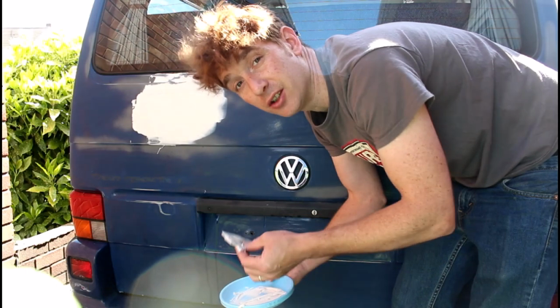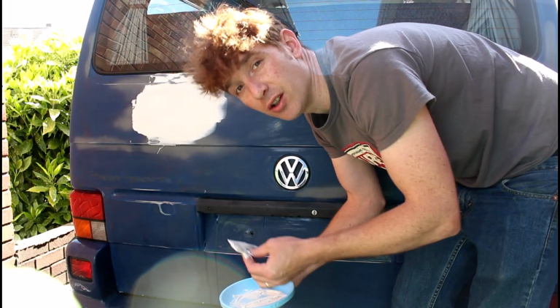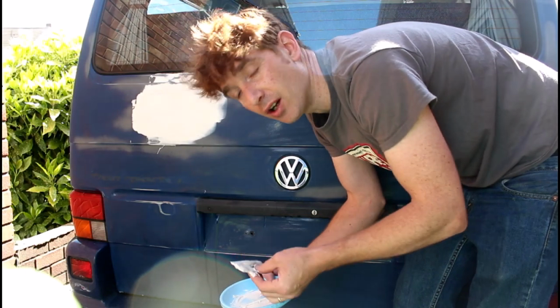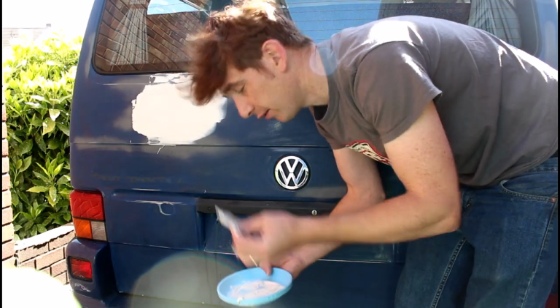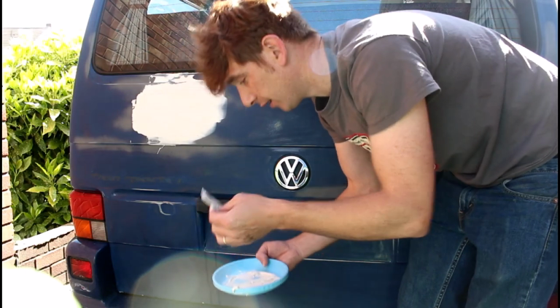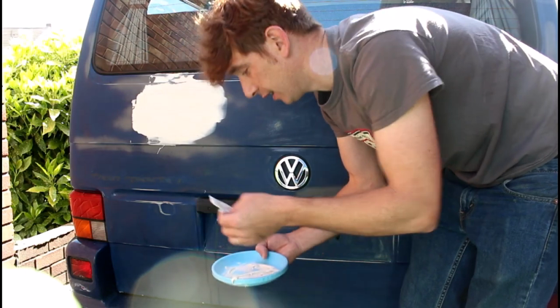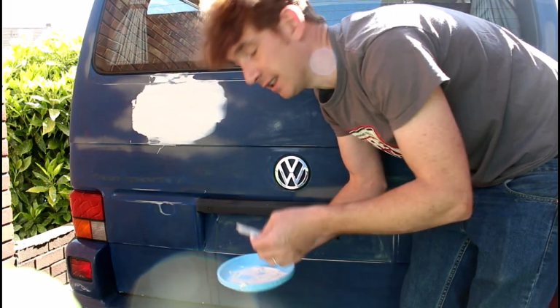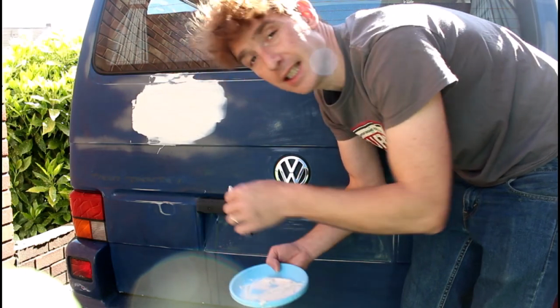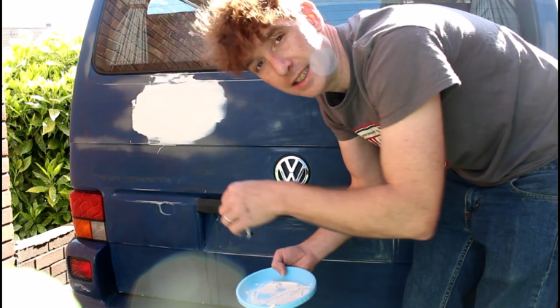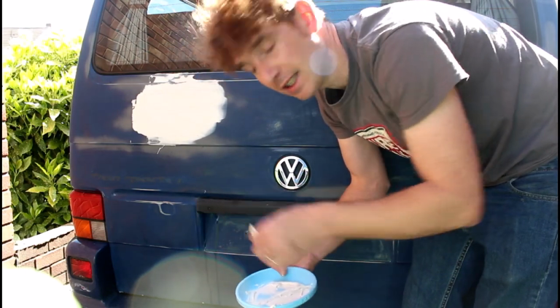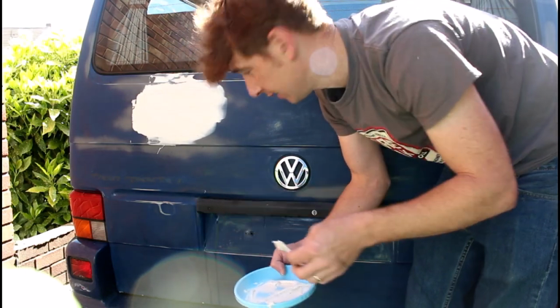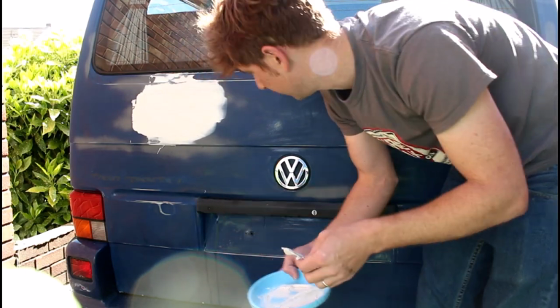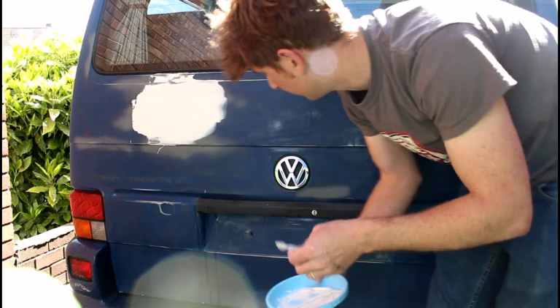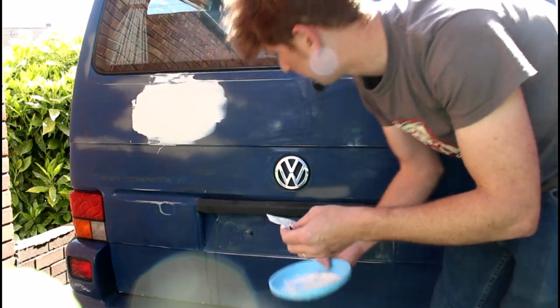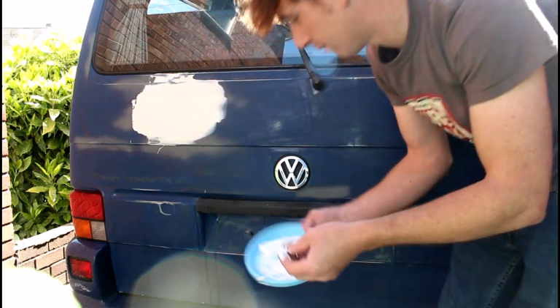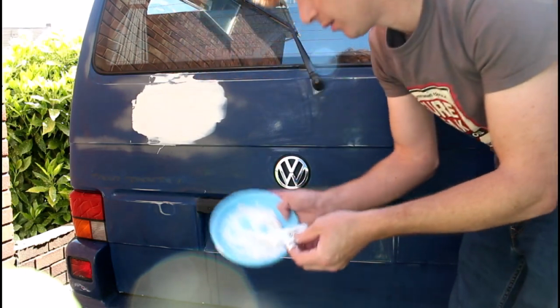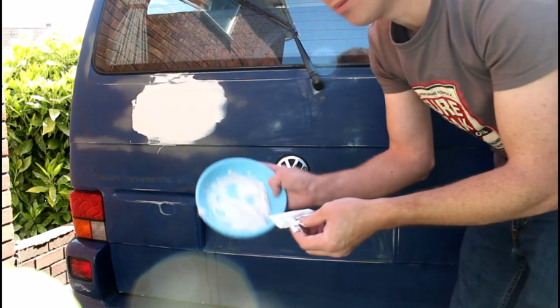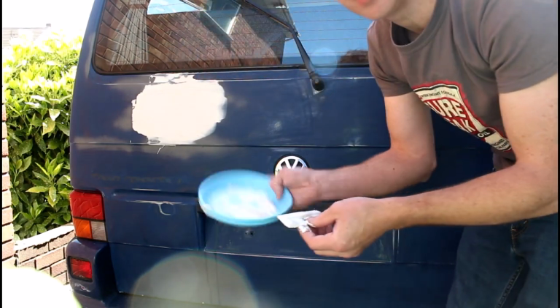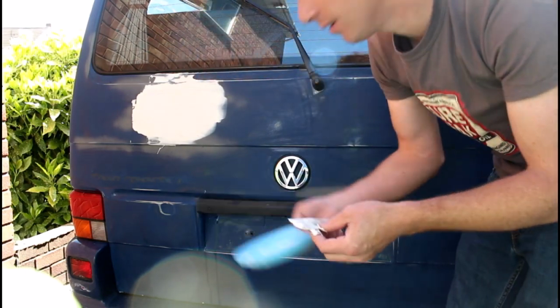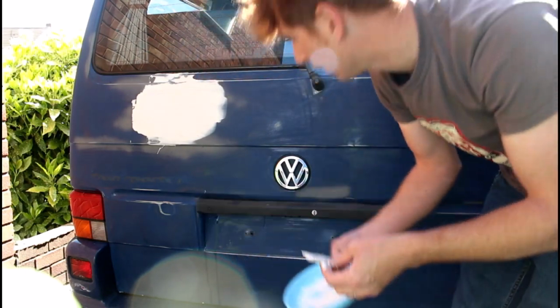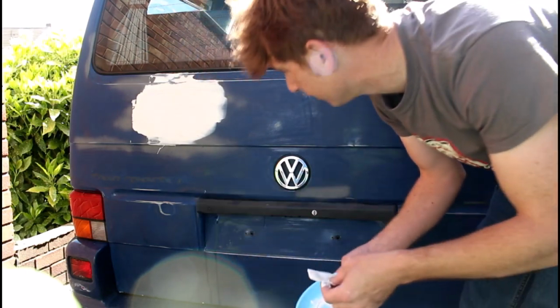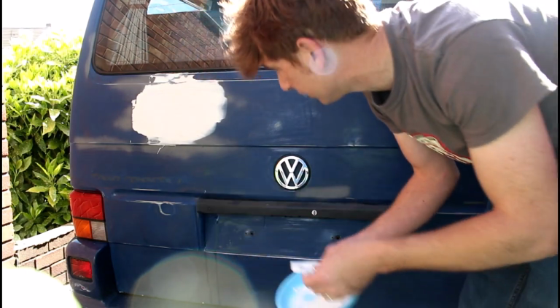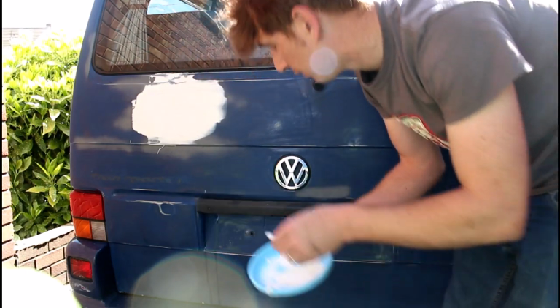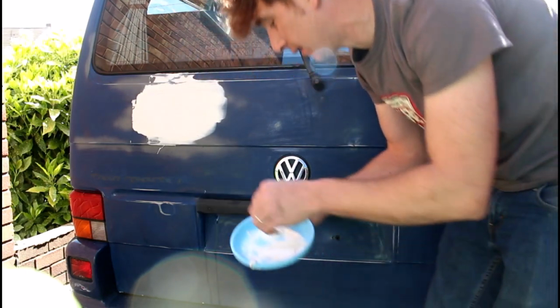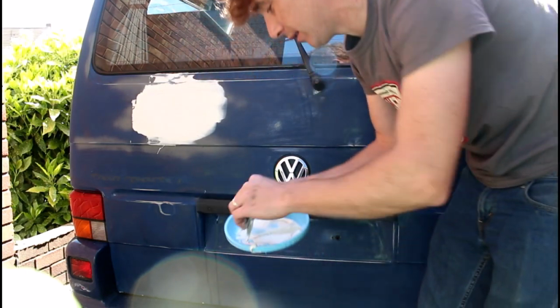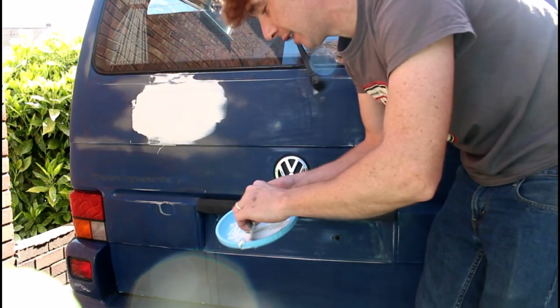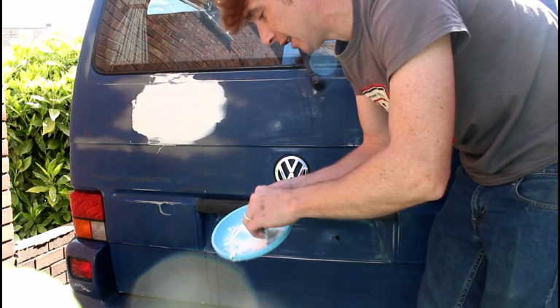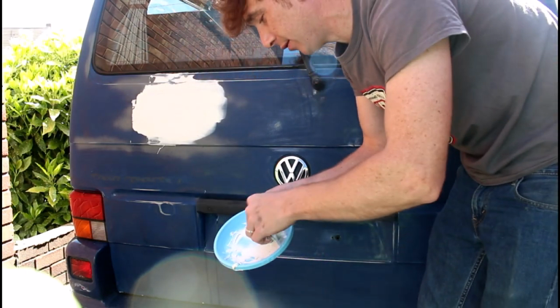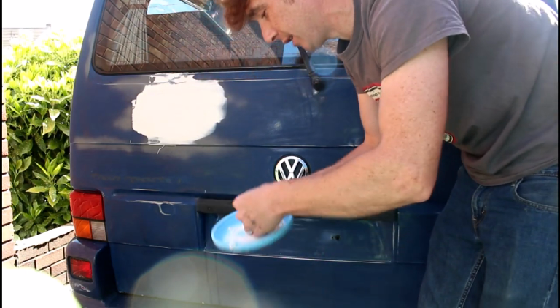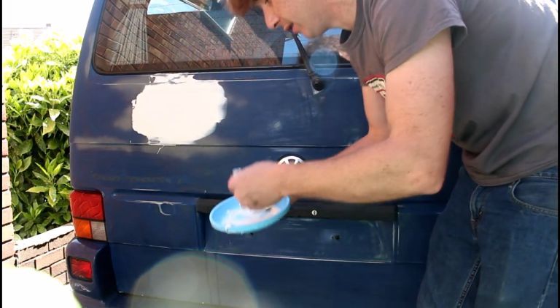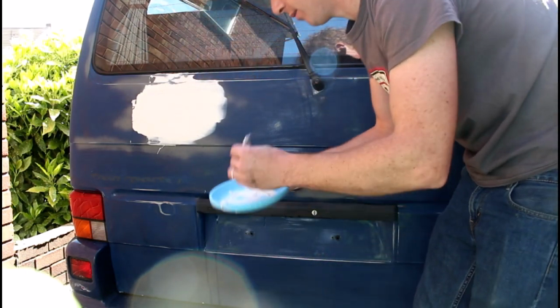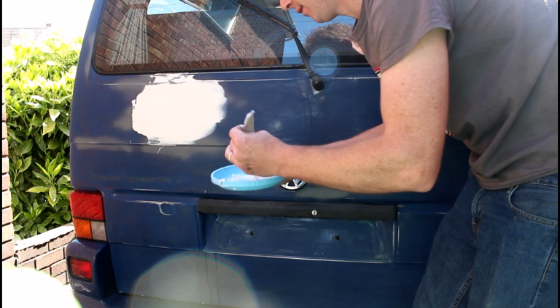I'm going to leave that one there, let it dry off and then sand it down and see what's what. I've got a bit left over so I might as well tap the other bits as well.